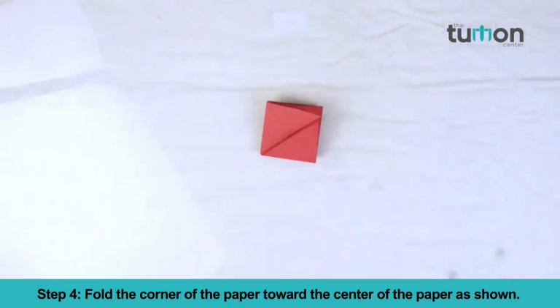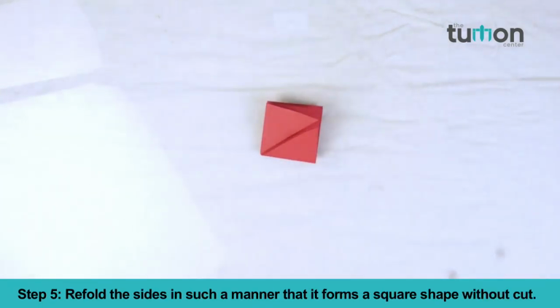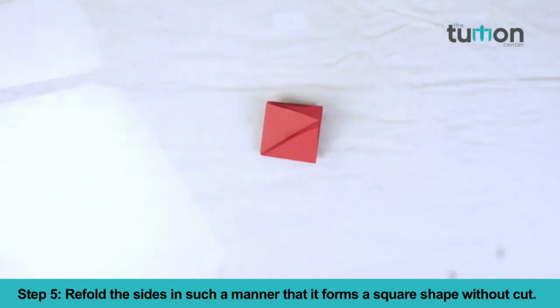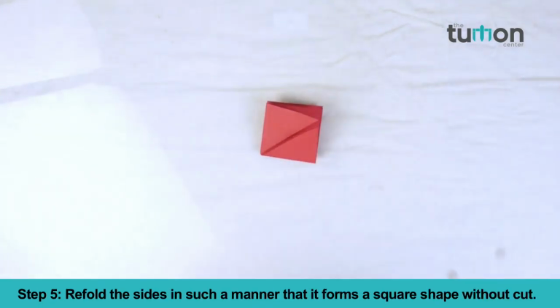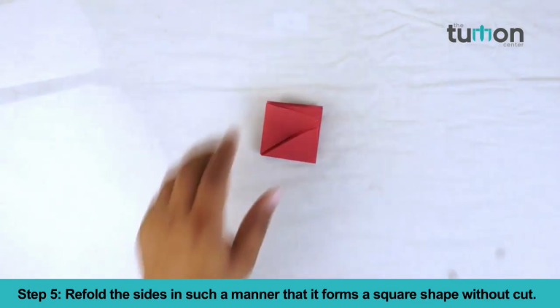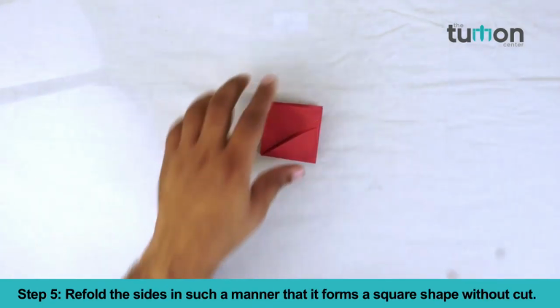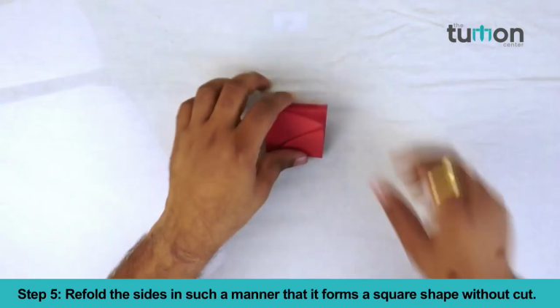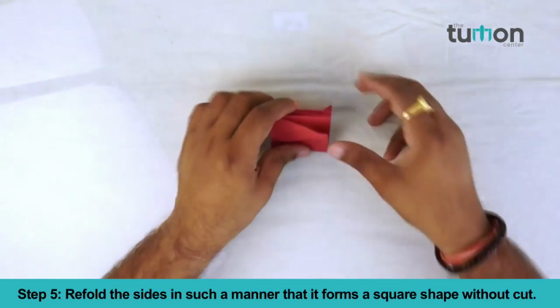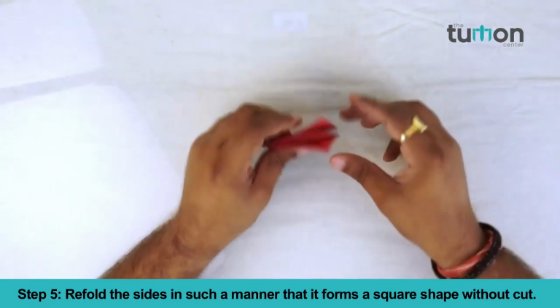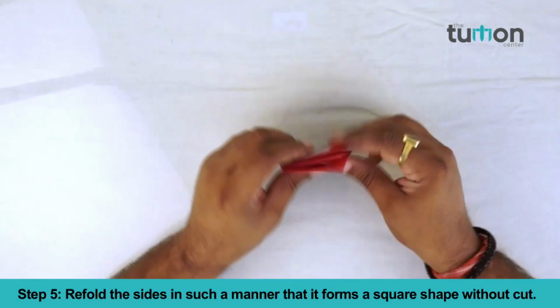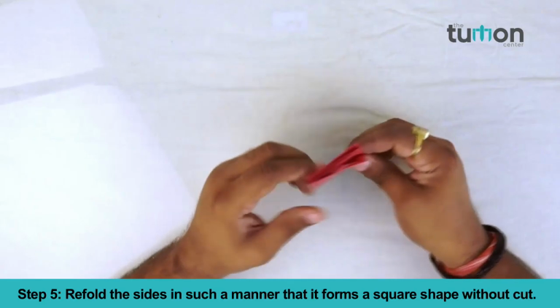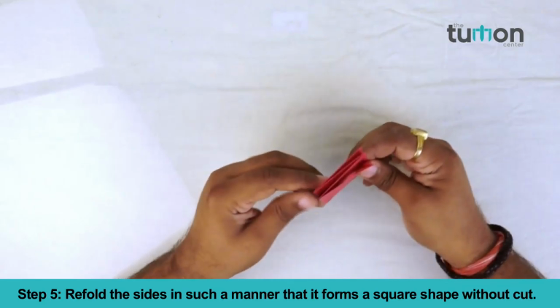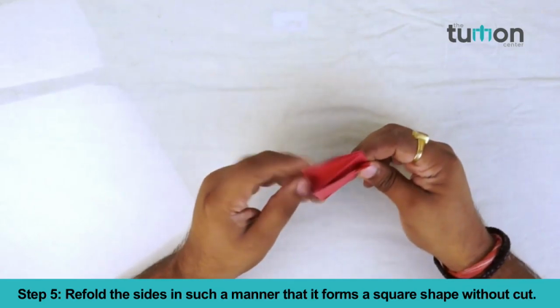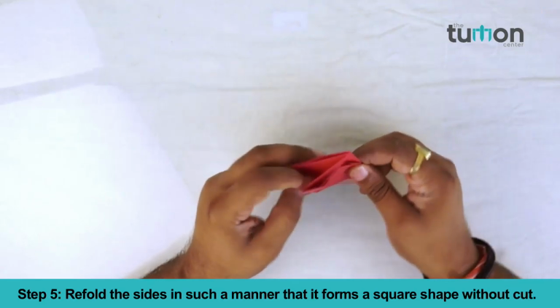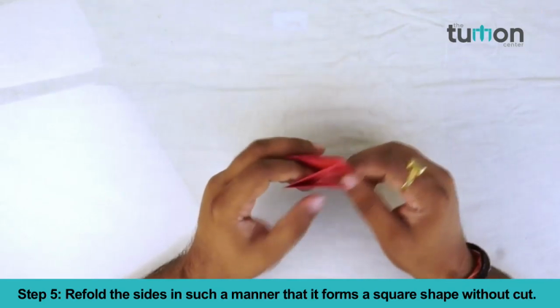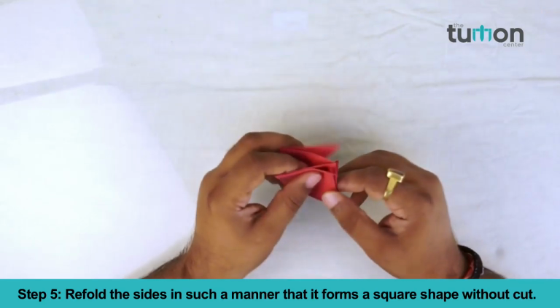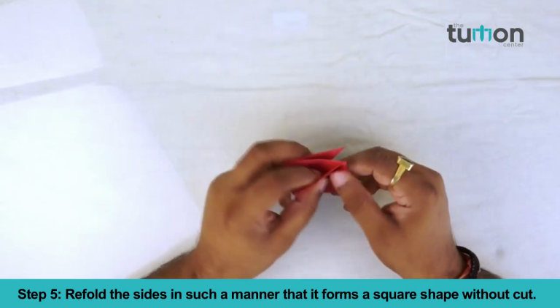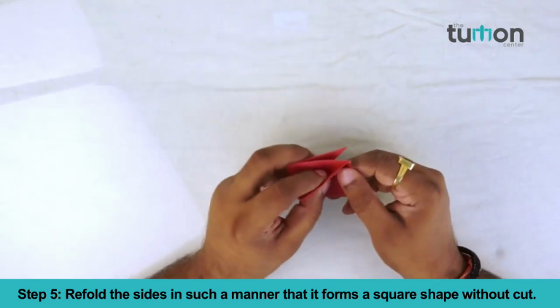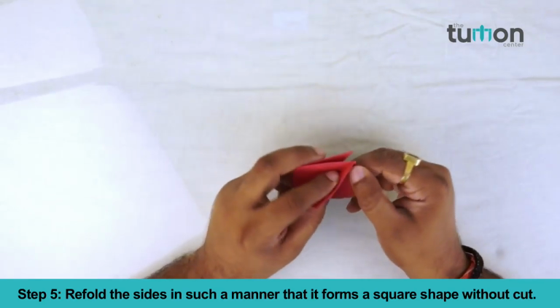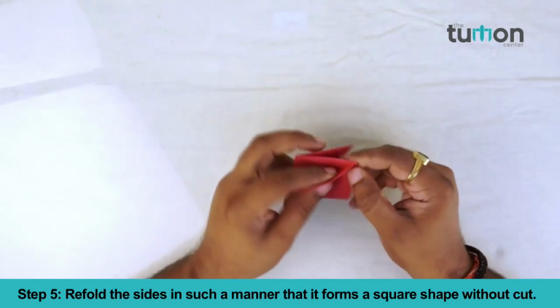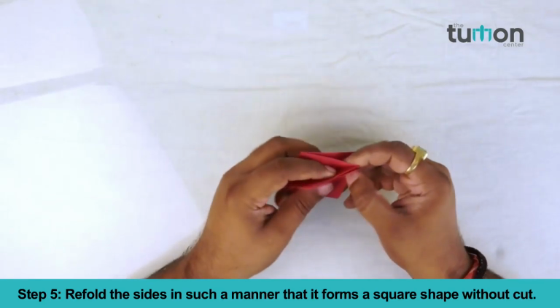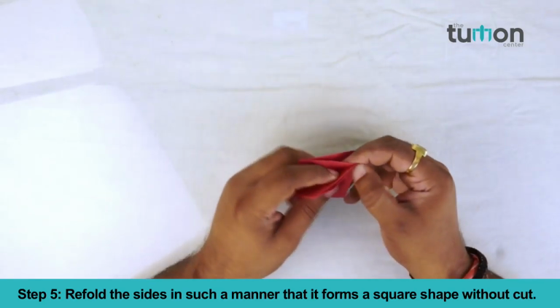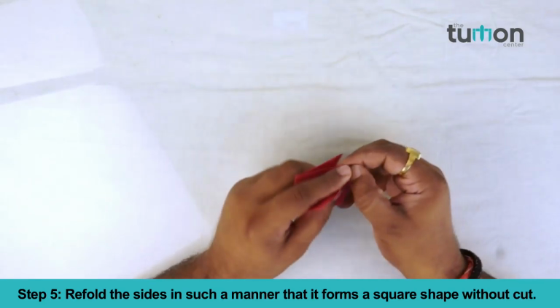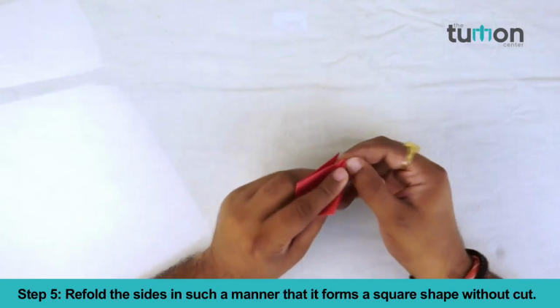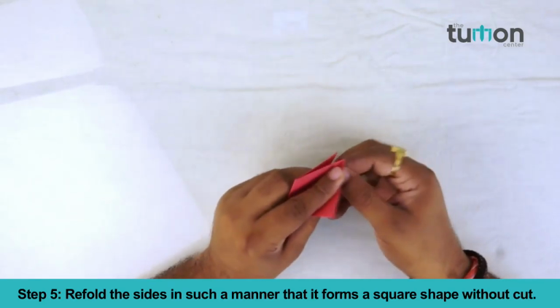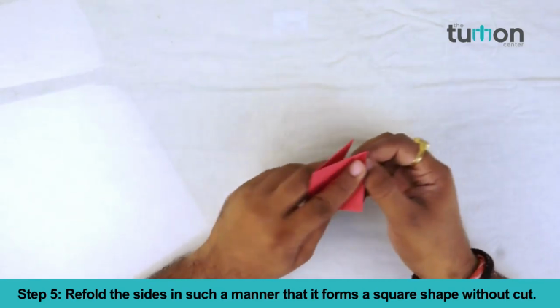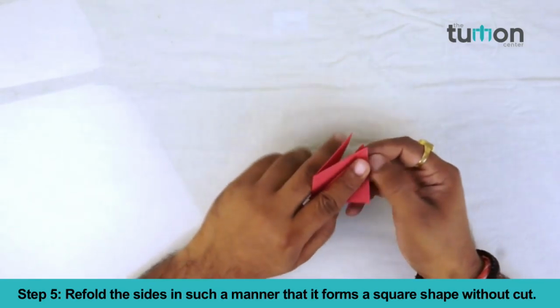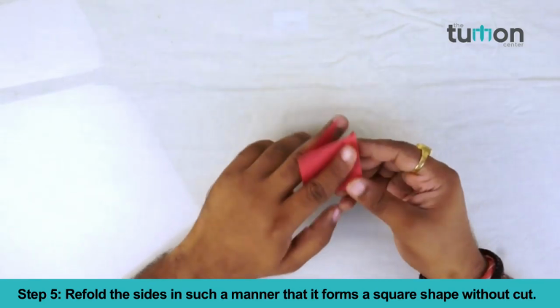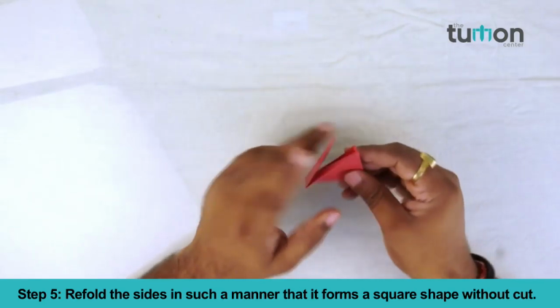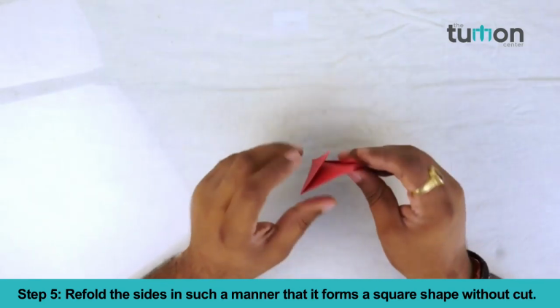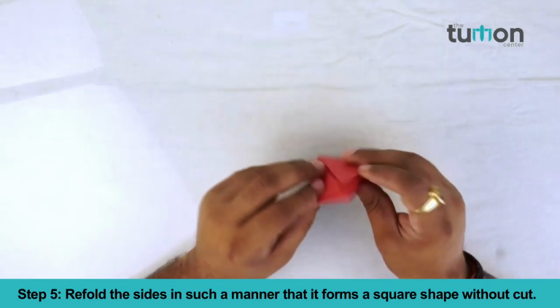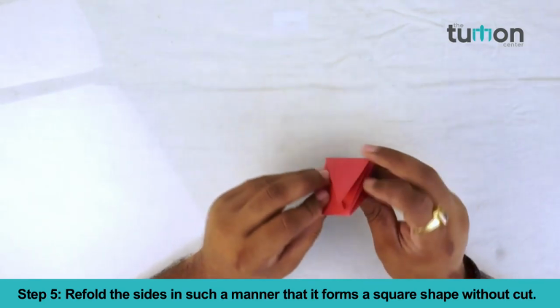Step 5: Refold the sides in such a manner that it forms a square shape without a cut.